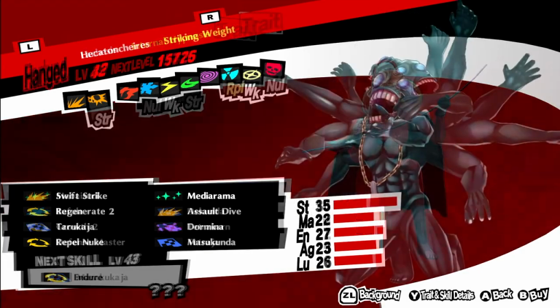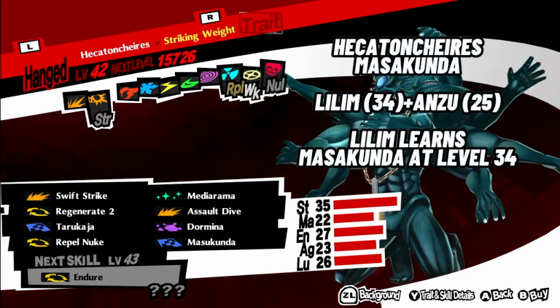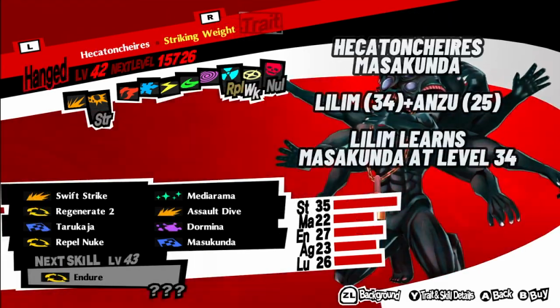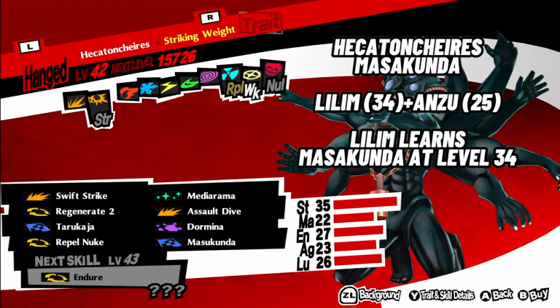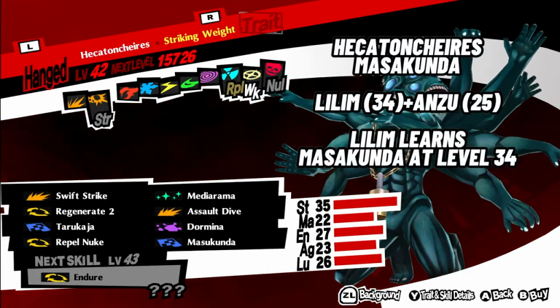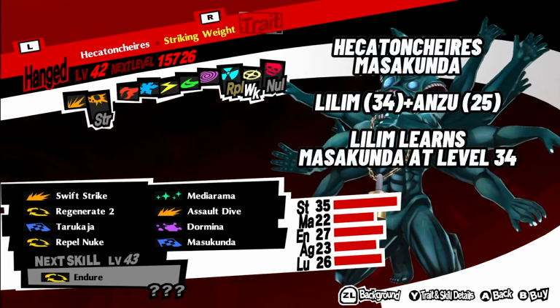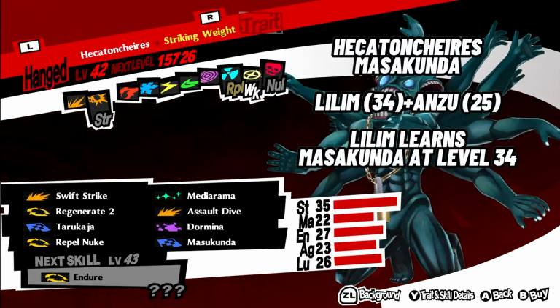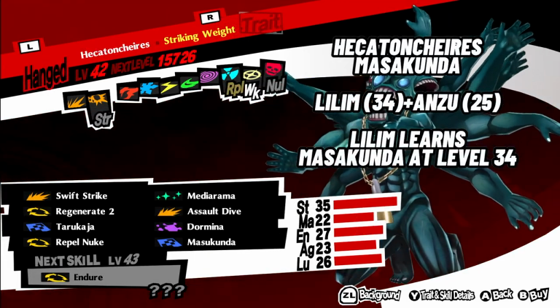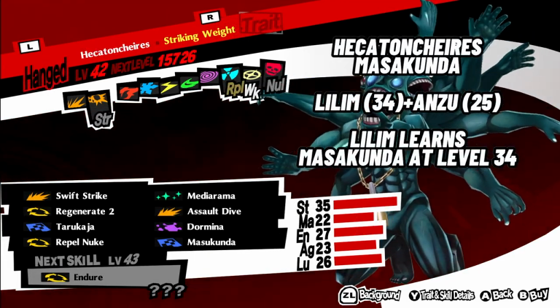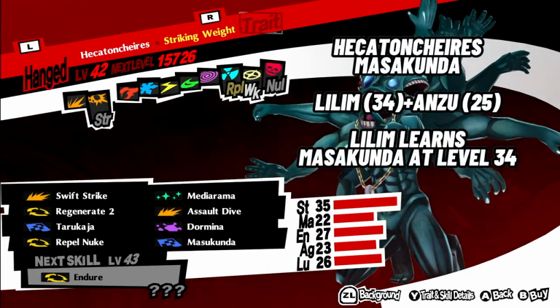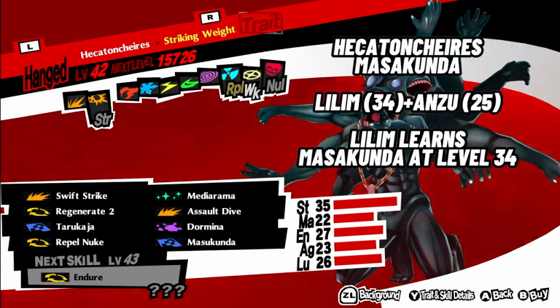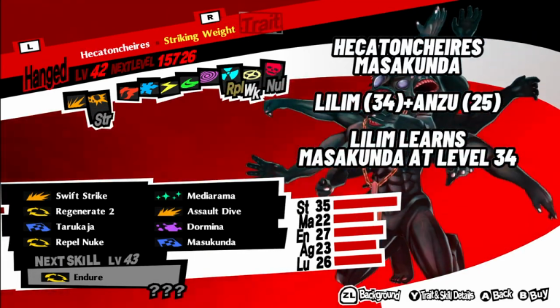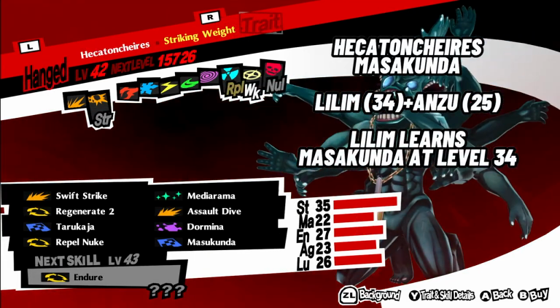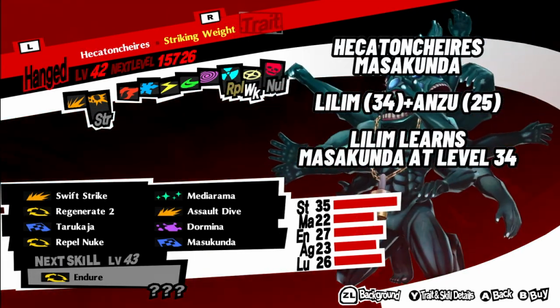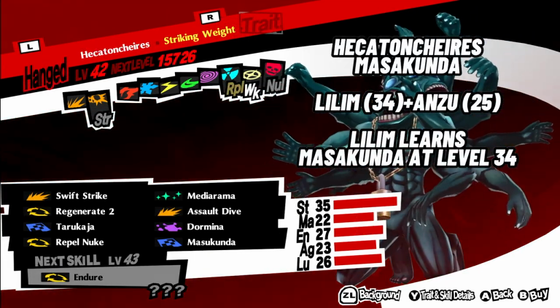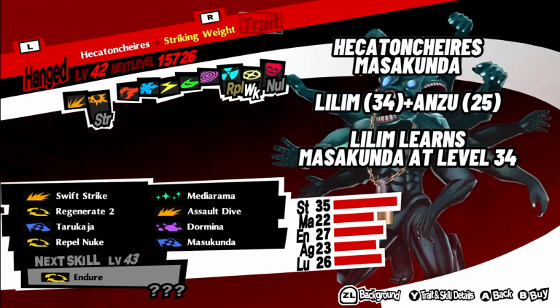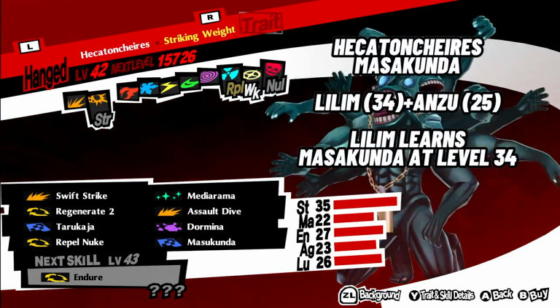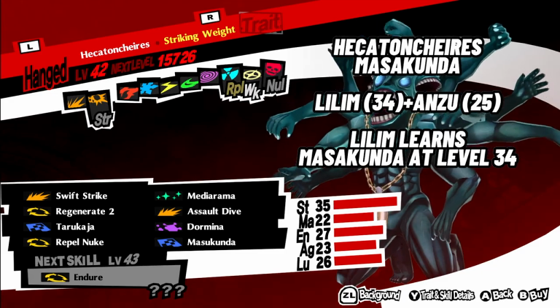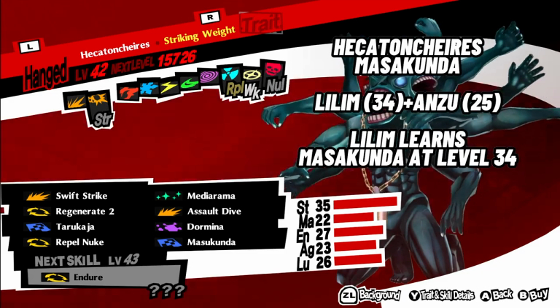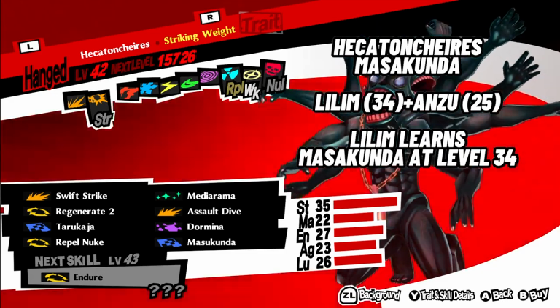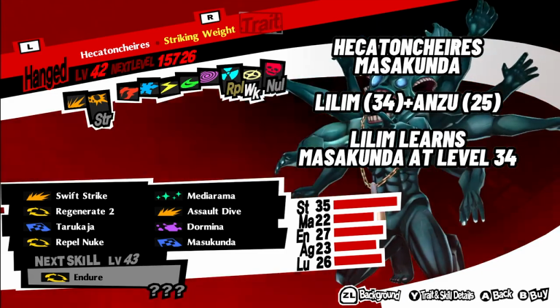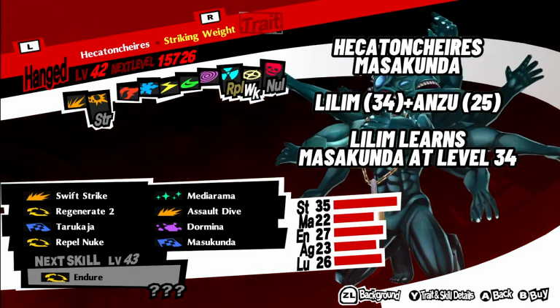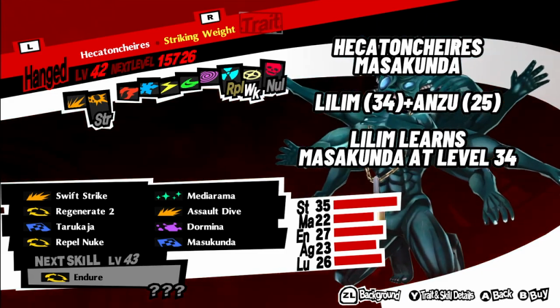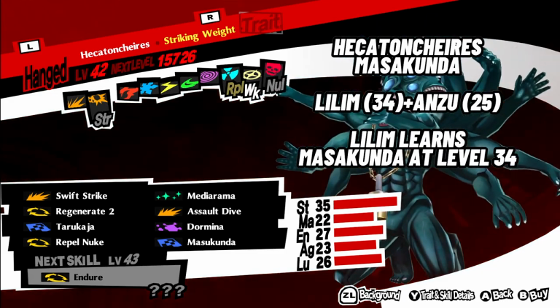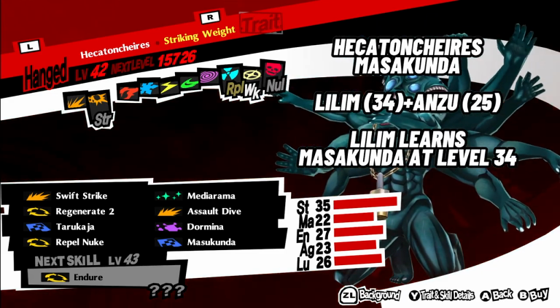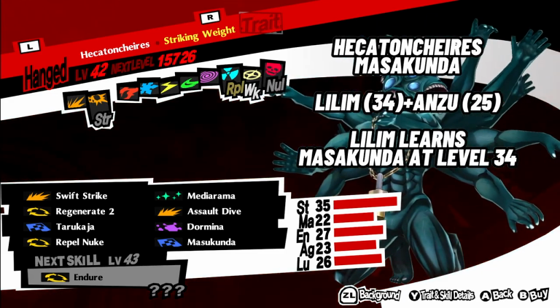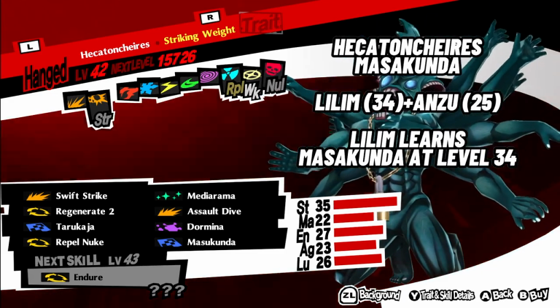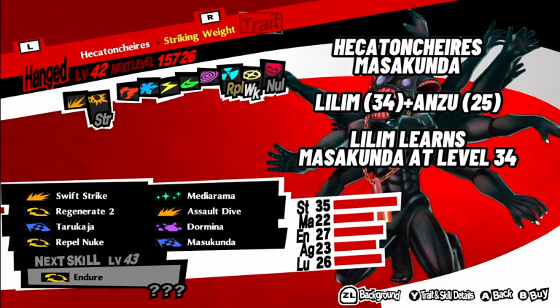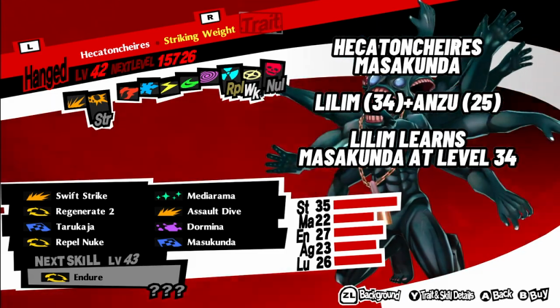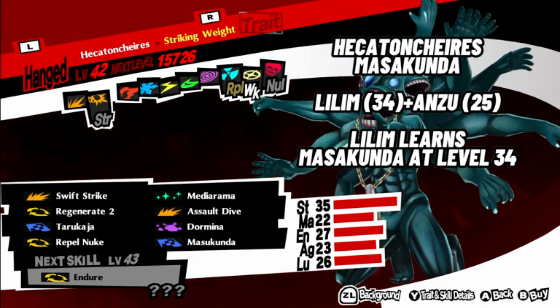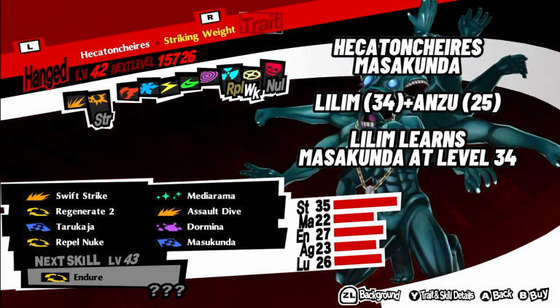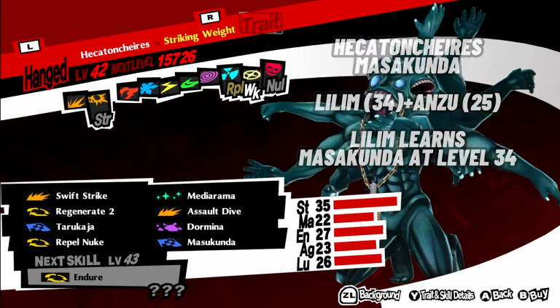8. Hecatoncheires with Masukunda. Use Lilim level 34 plus Anzu level 25. Lilim learns Masukunda at level 34.